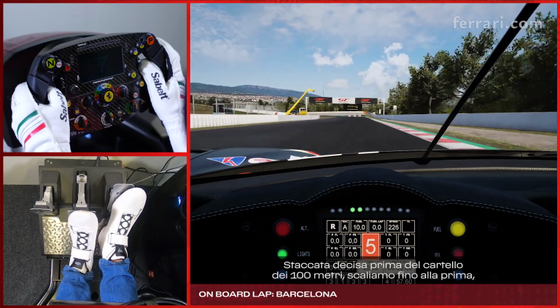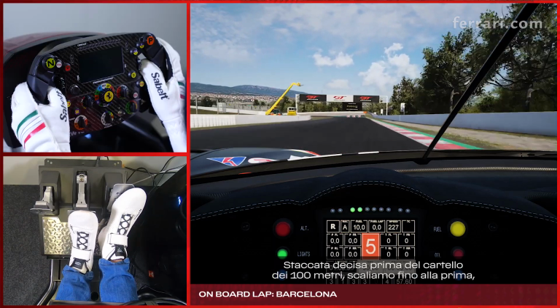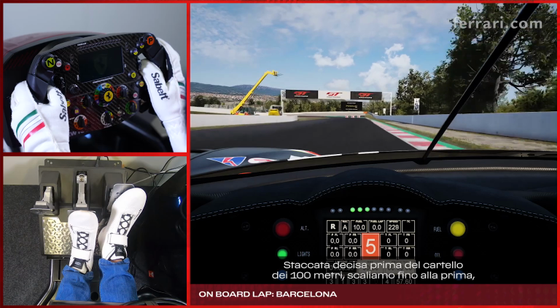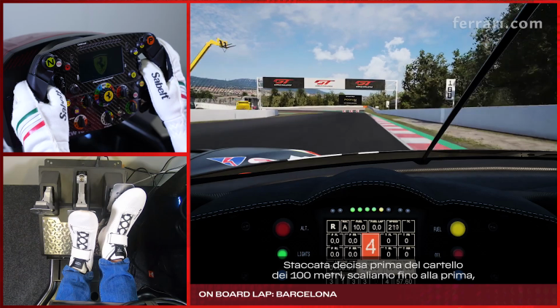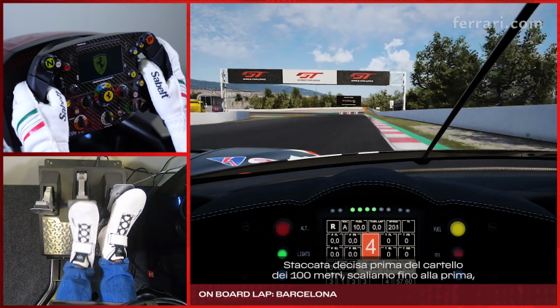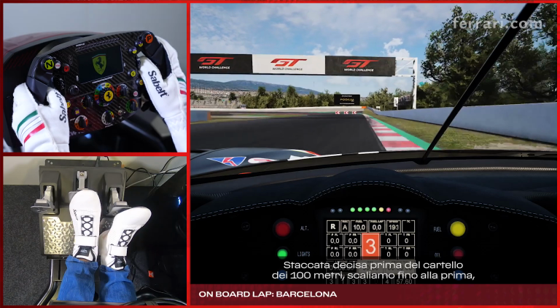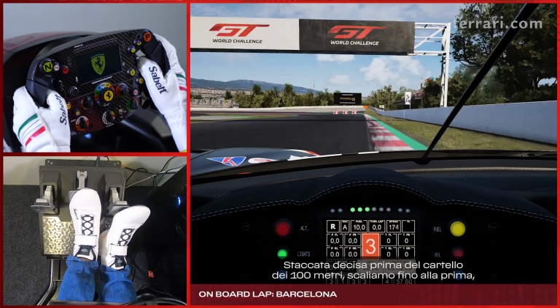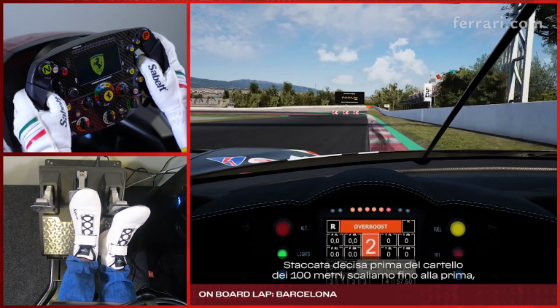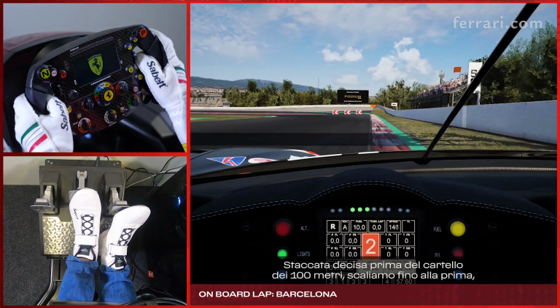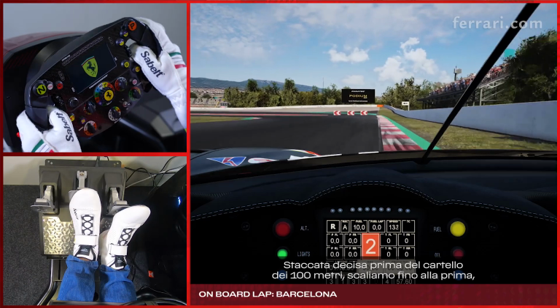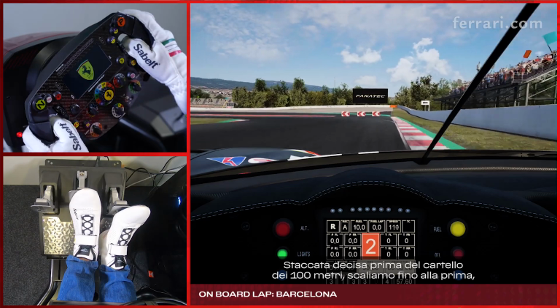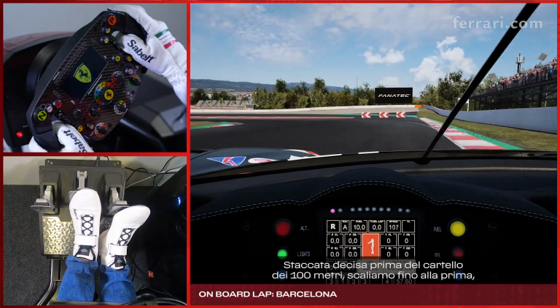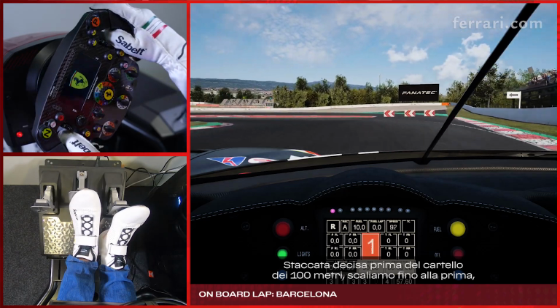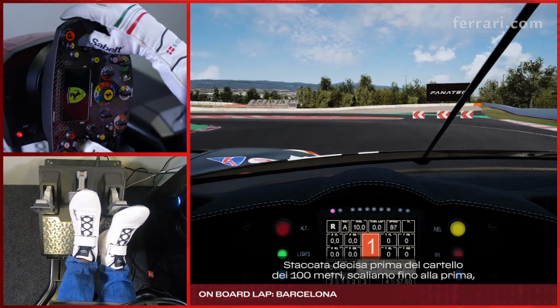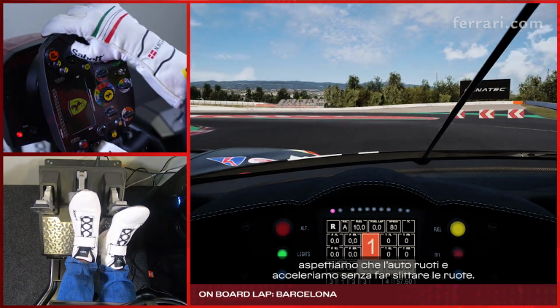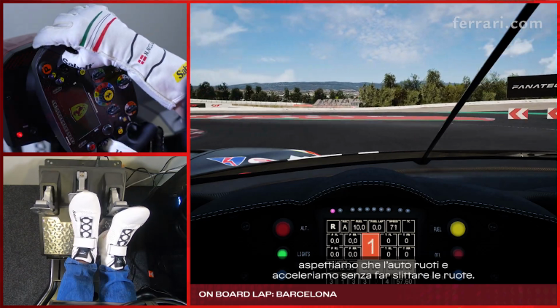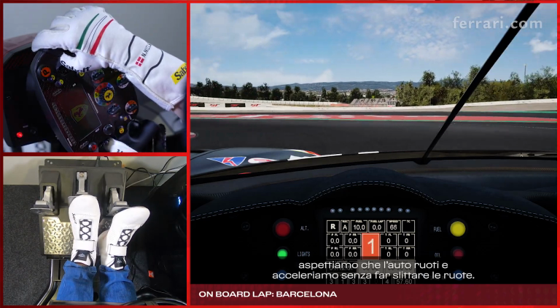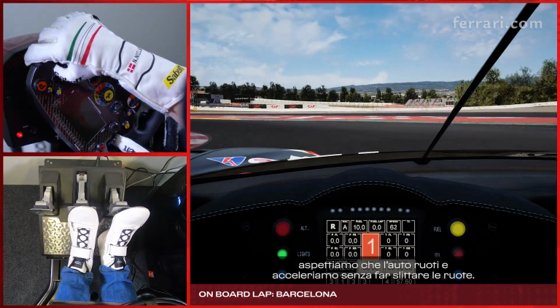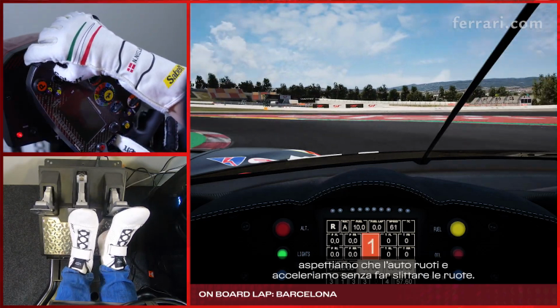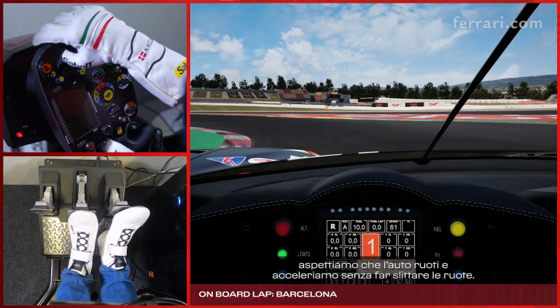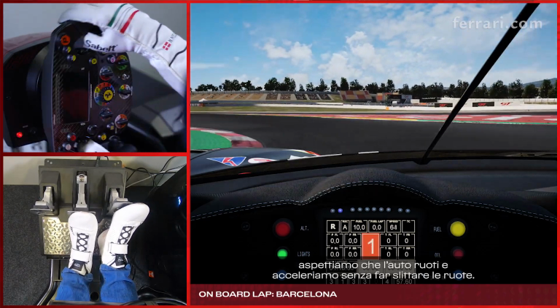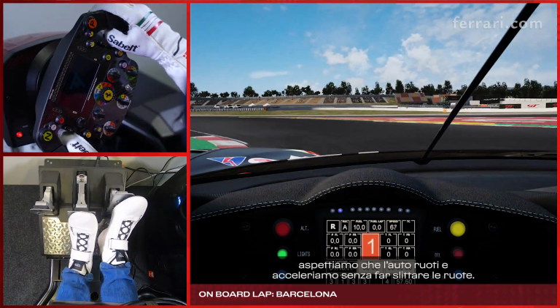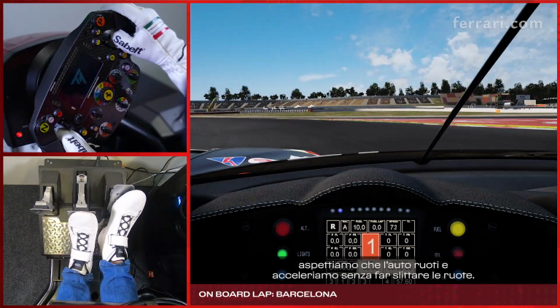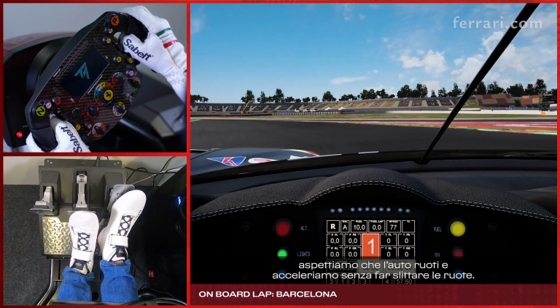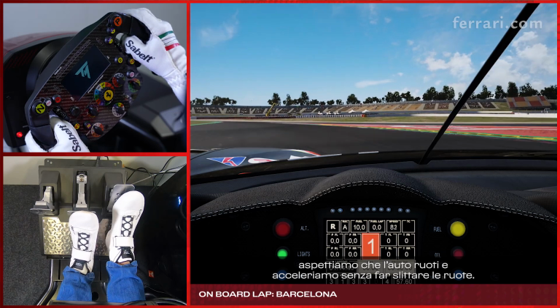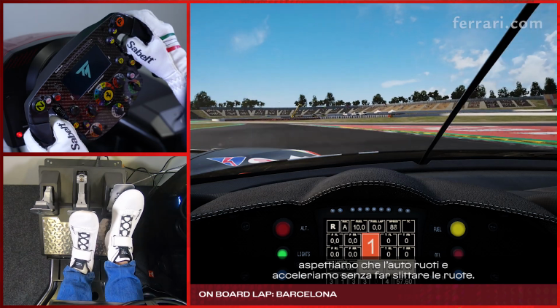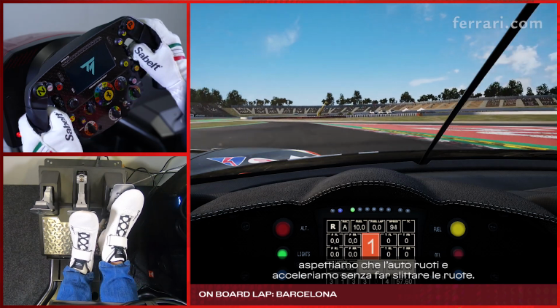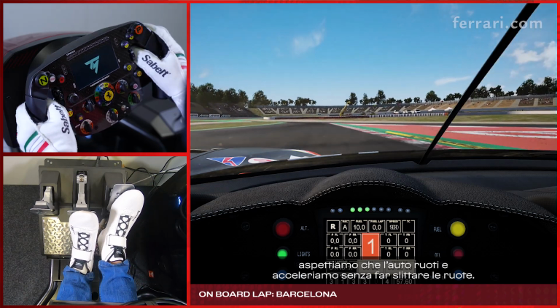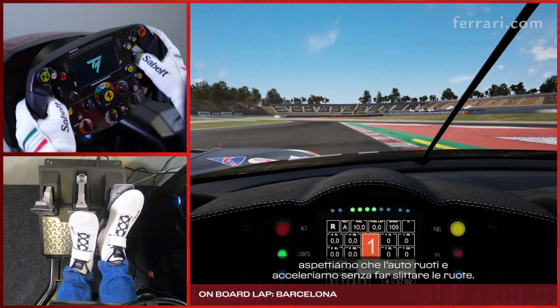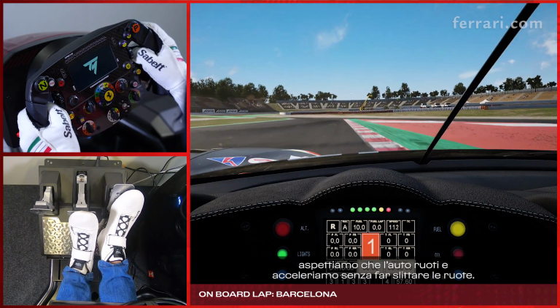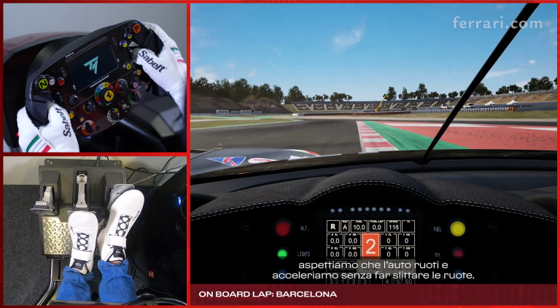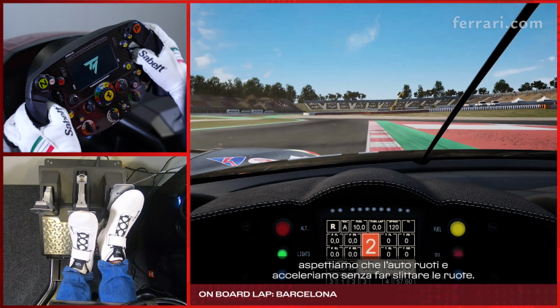Hard braking just before 100m, down to 1st, wait for the car to rotate and back on power without getting any wheel spin.